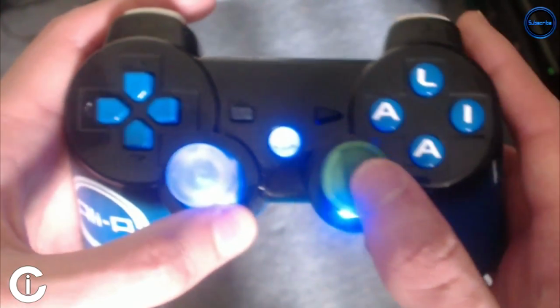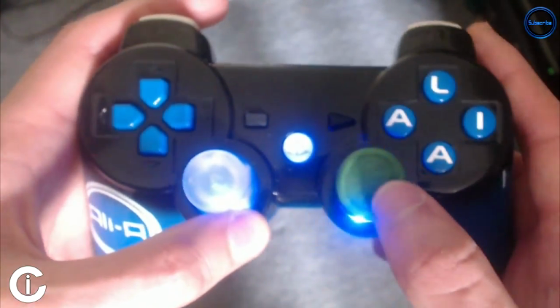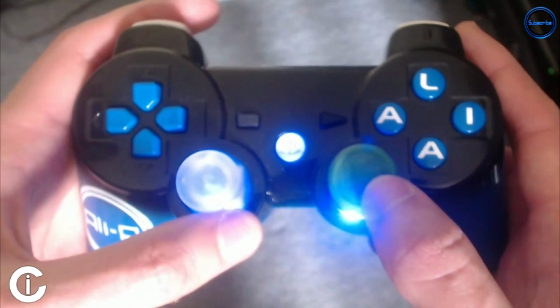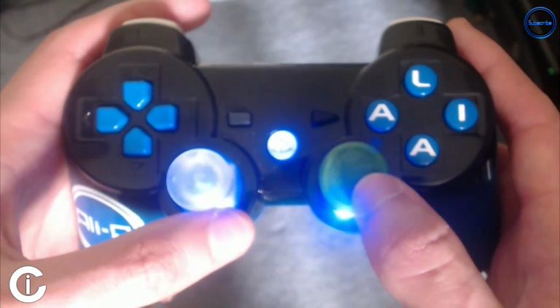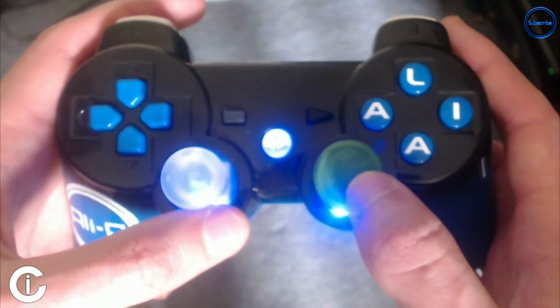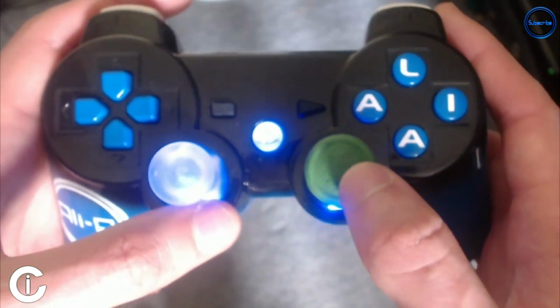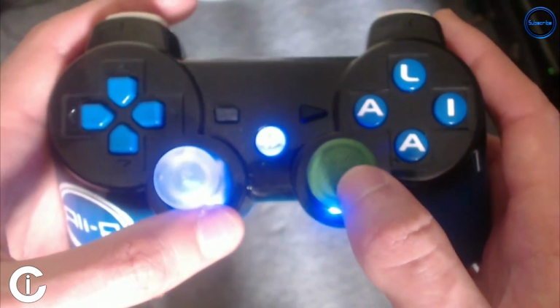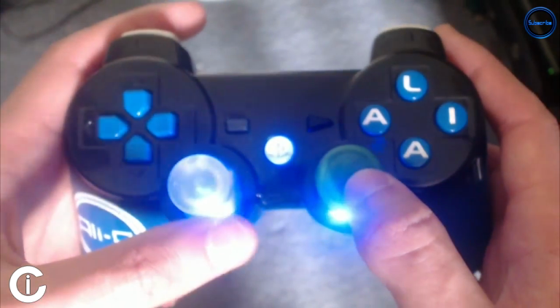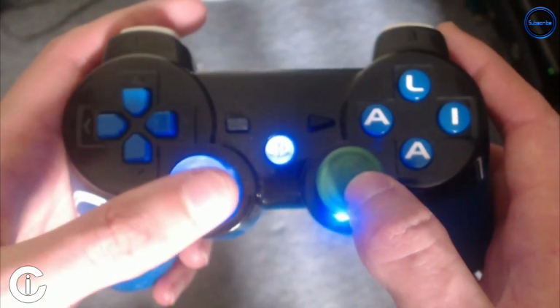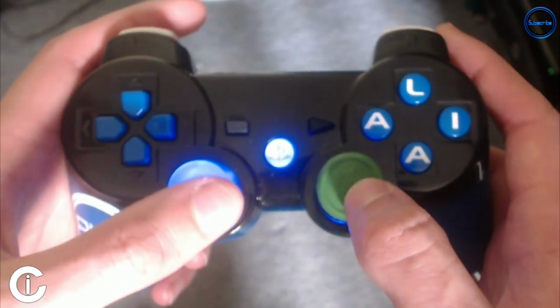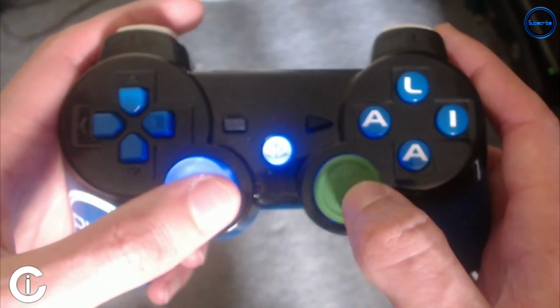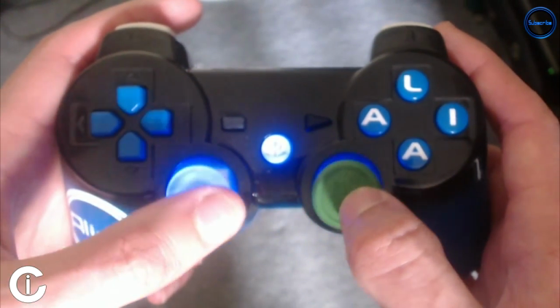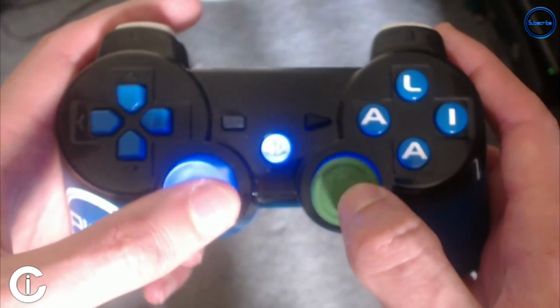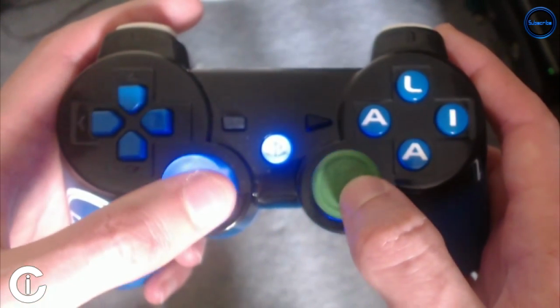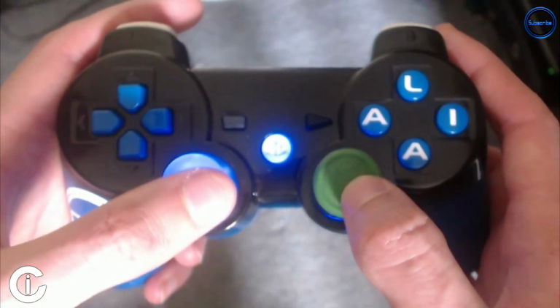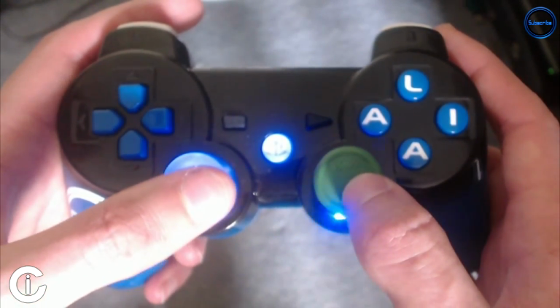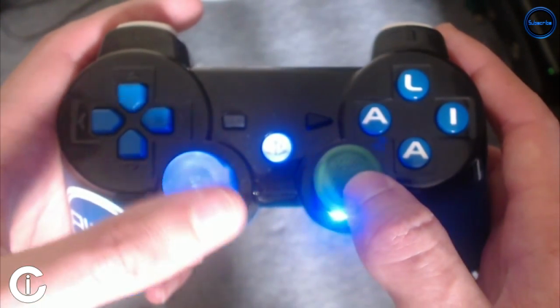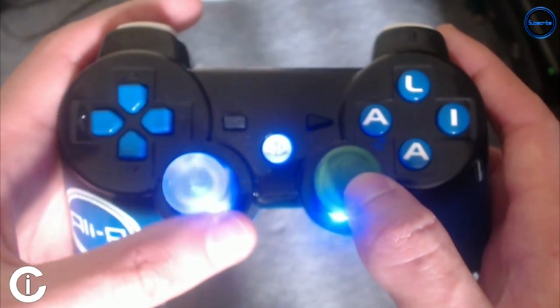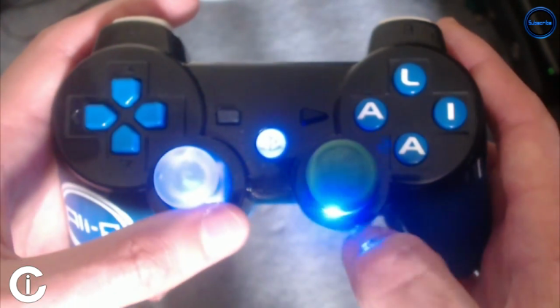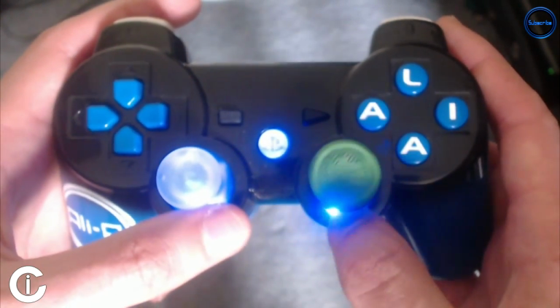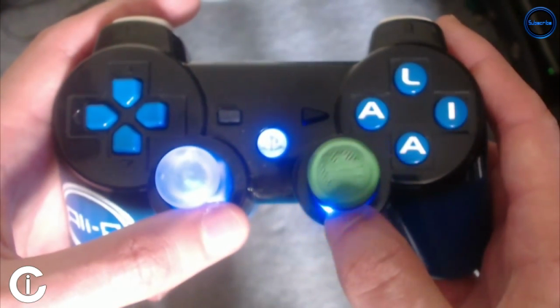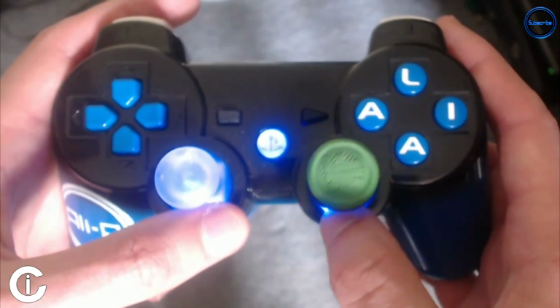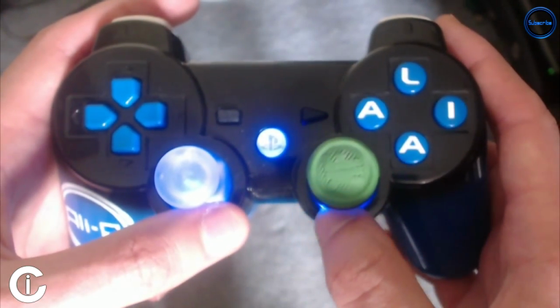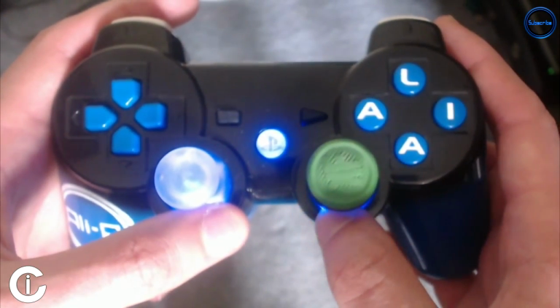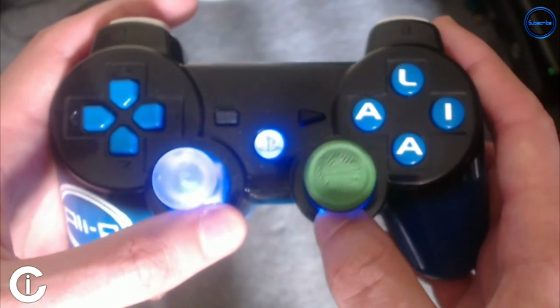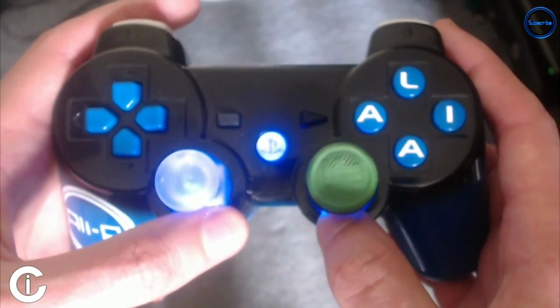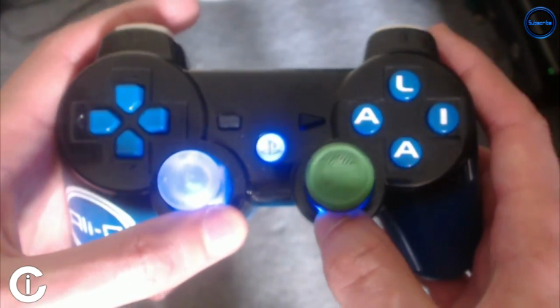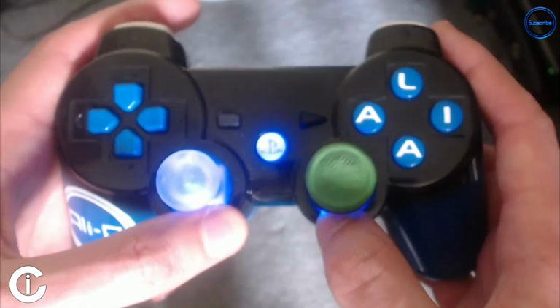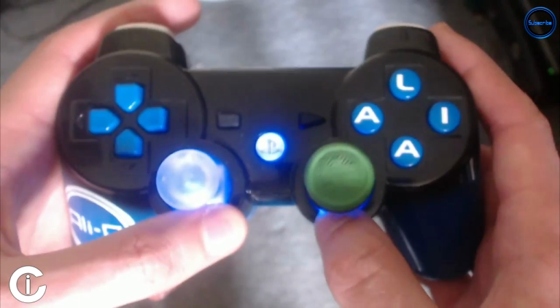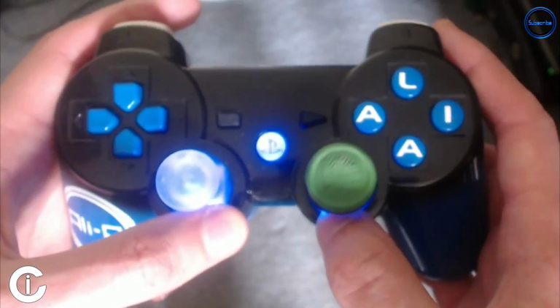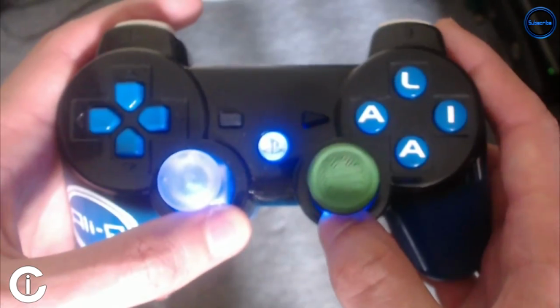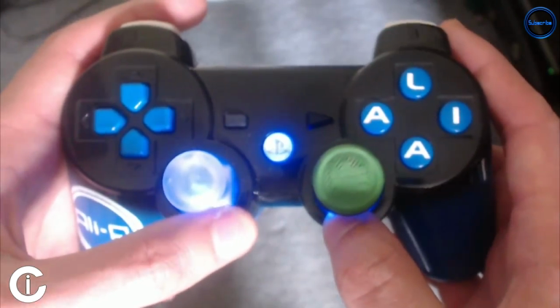What I'm going to do is jump into a game. I'm going to use the Ali-A controller live on the PS3 for you guys — it should be awesome and I'll see you guys in game.